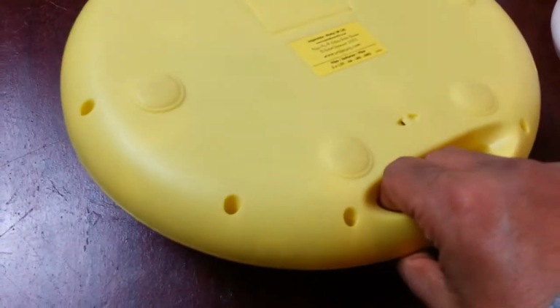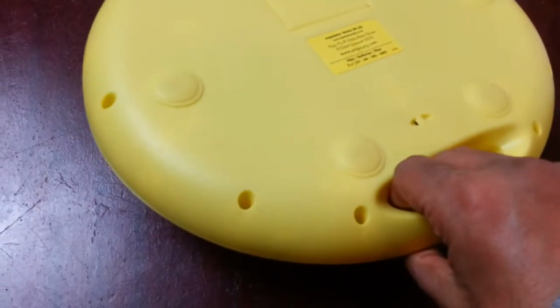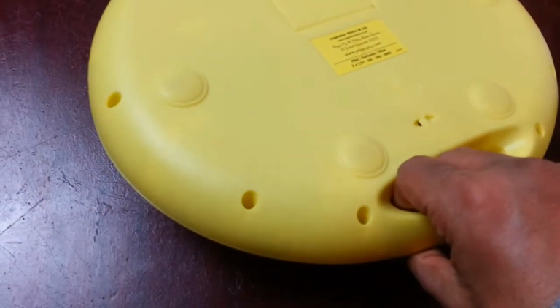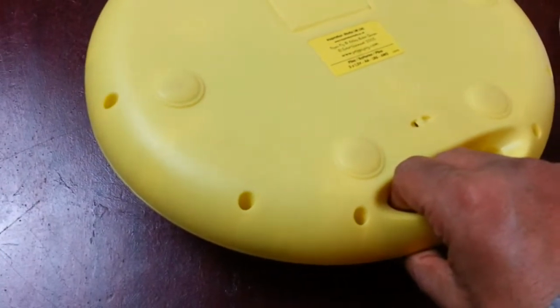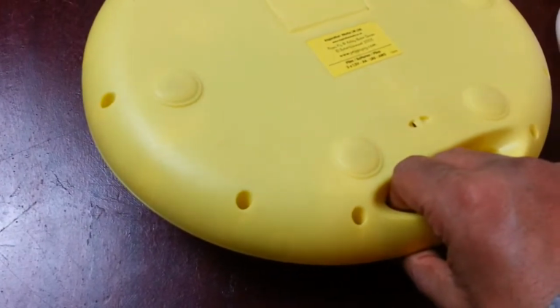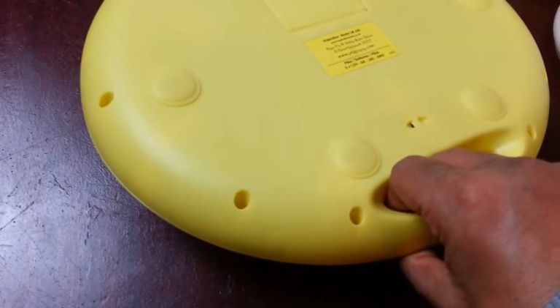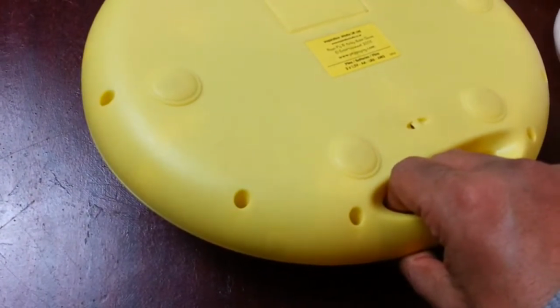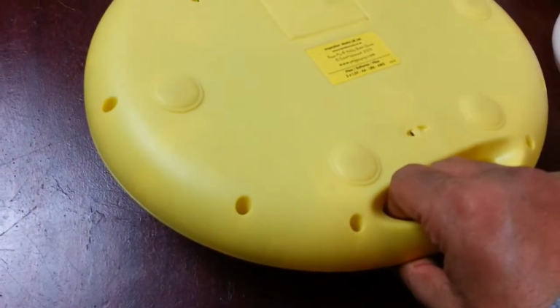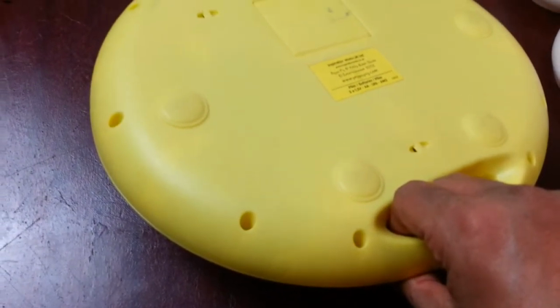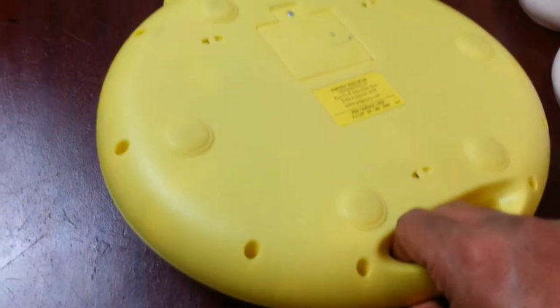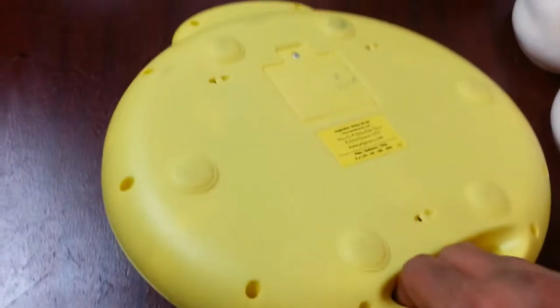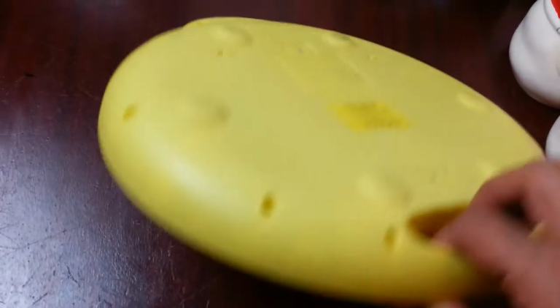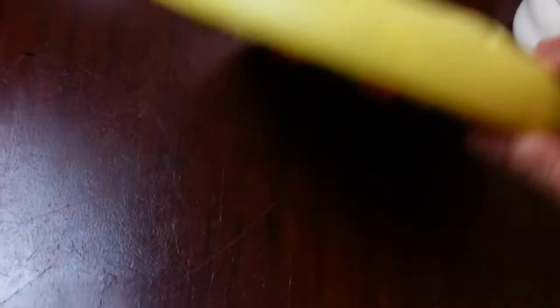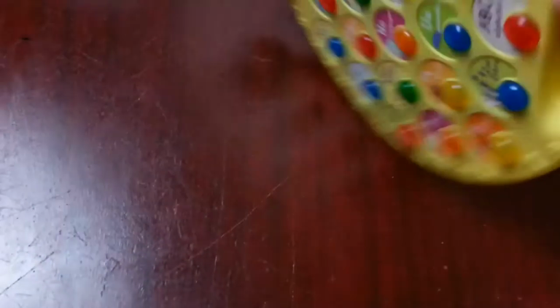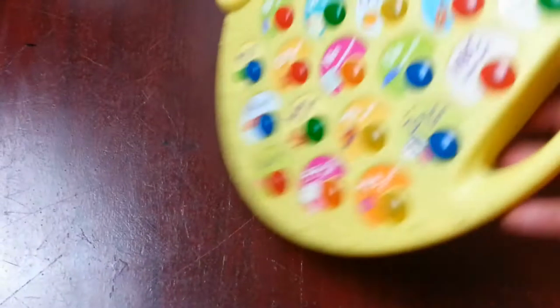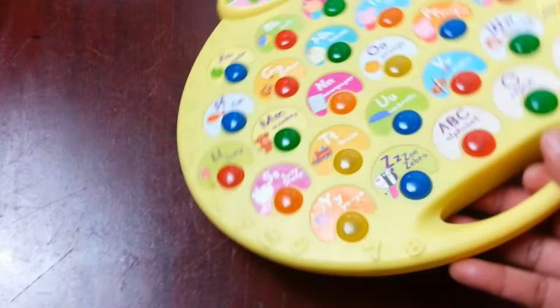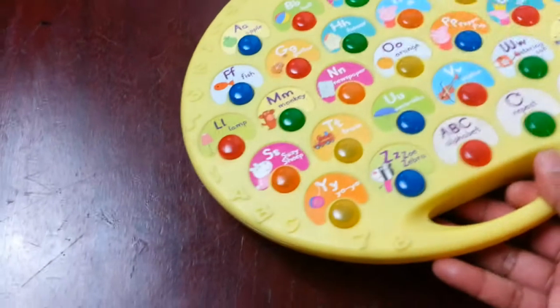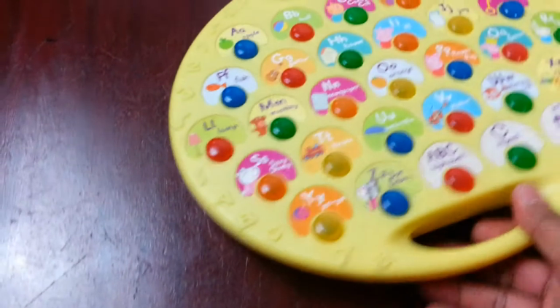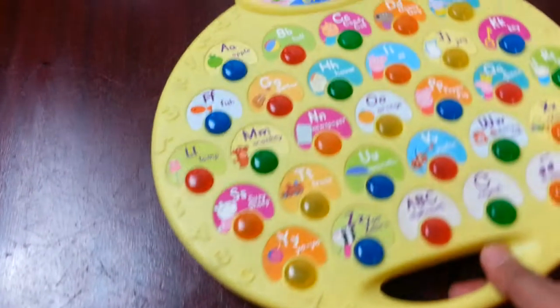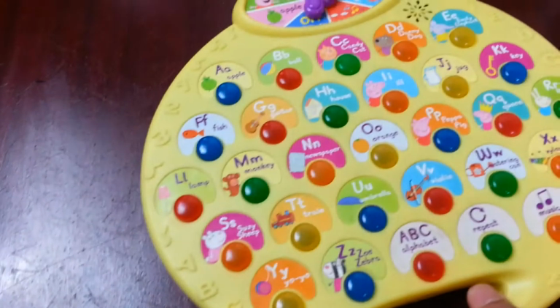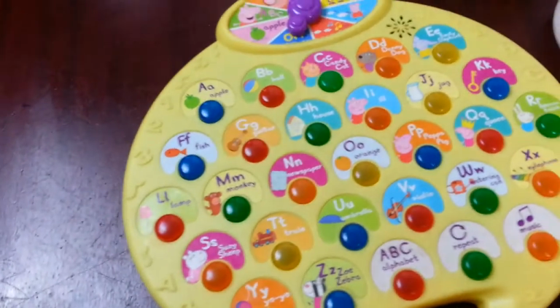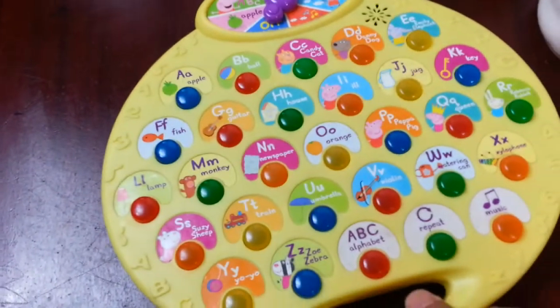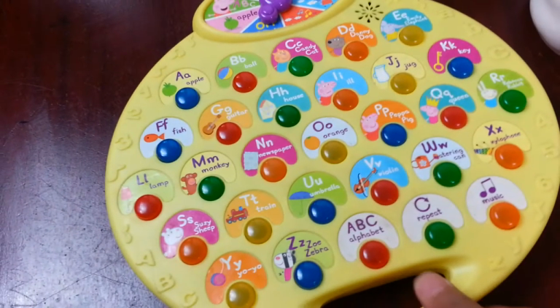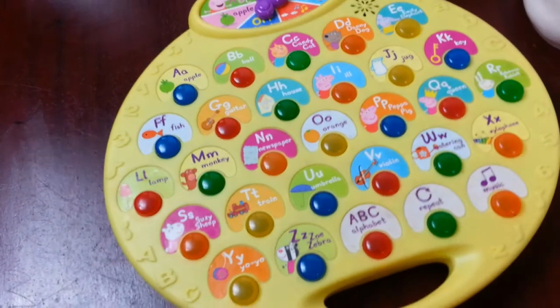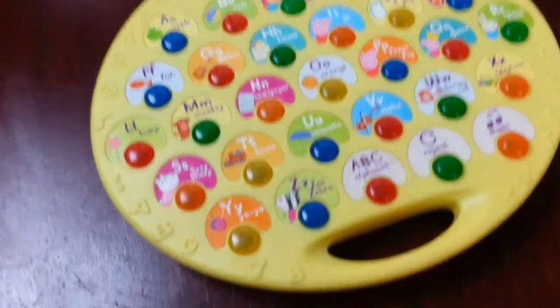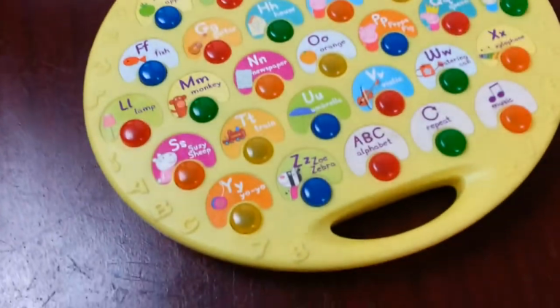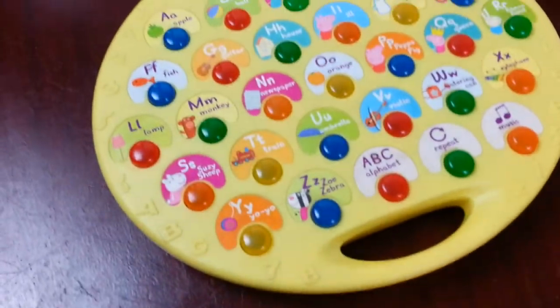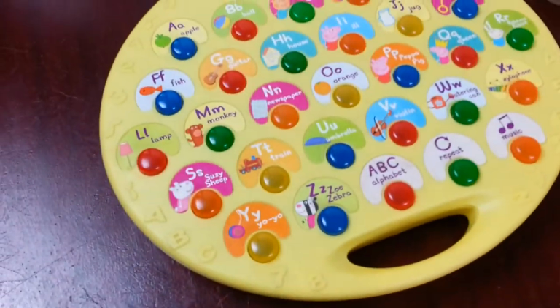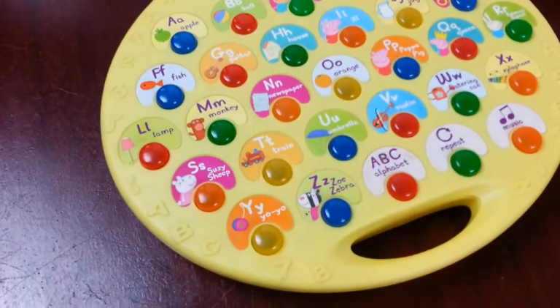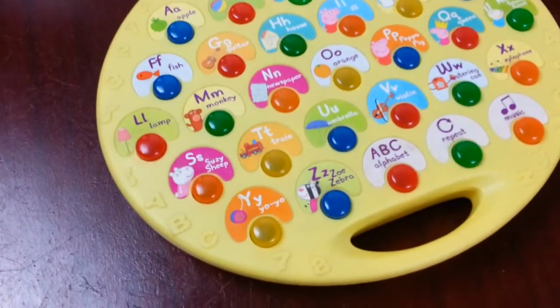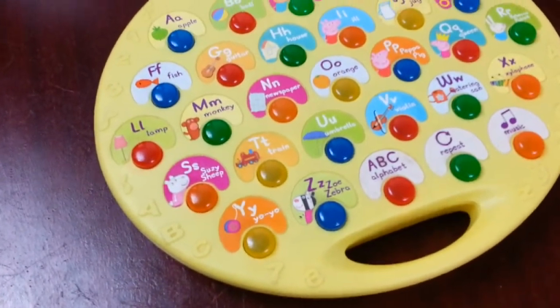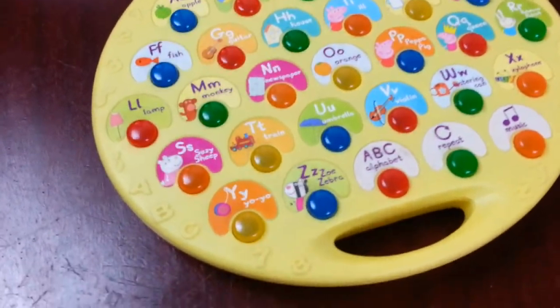This is a Peppa Pig learning station. I've sold those before so I picked it up for a pound. I know it's a good seller — 12 to 13 quid.